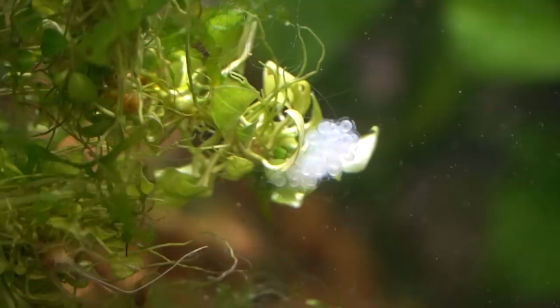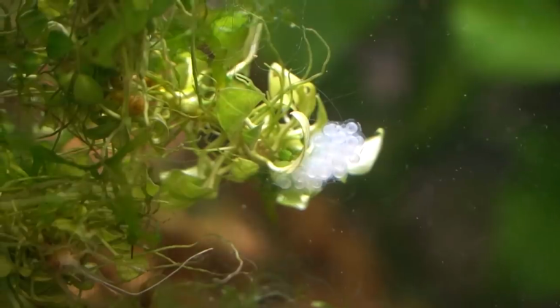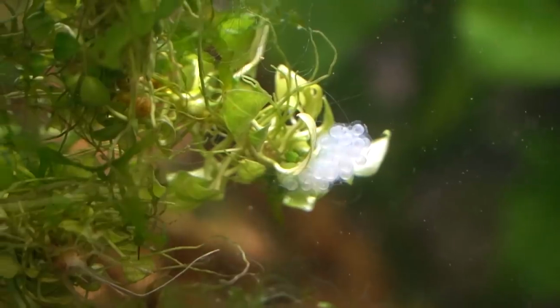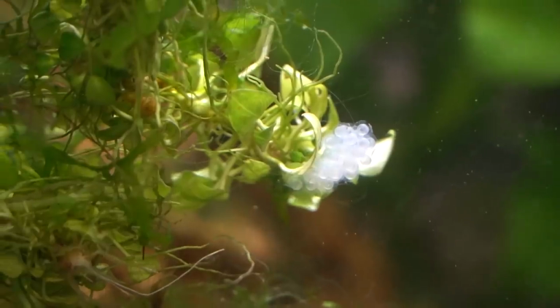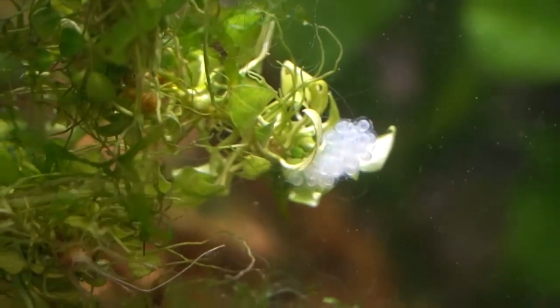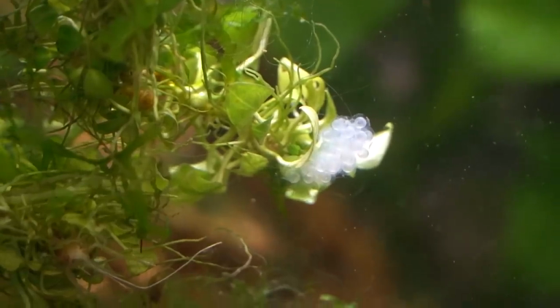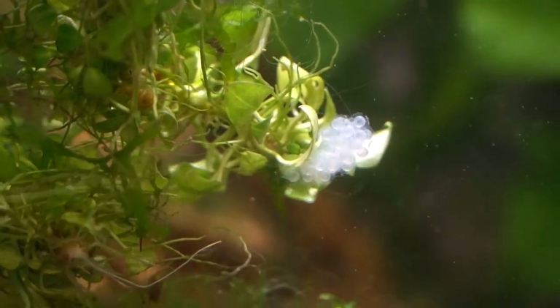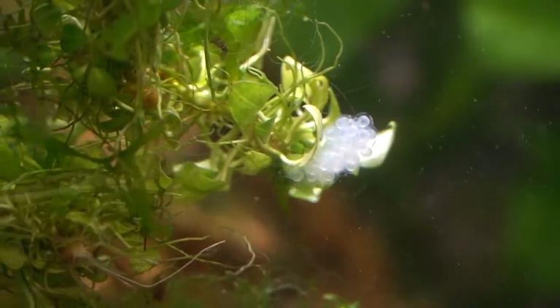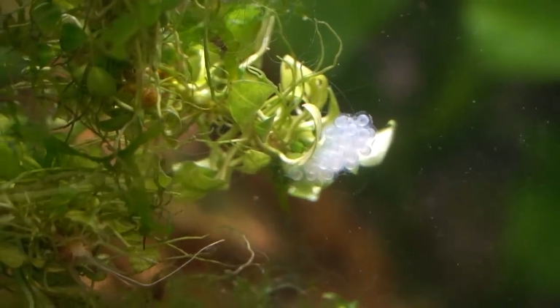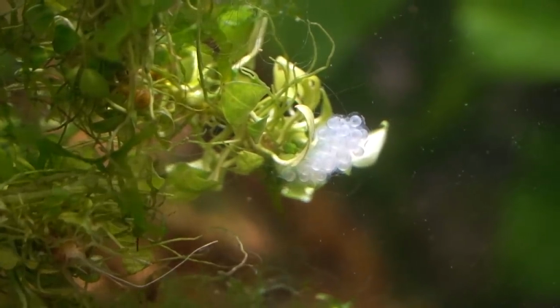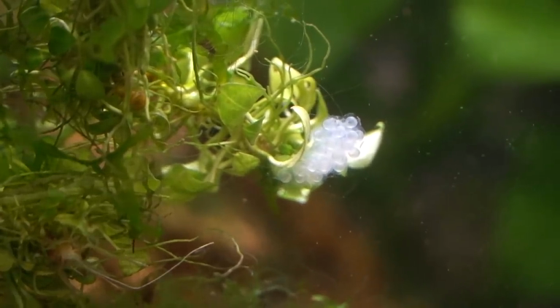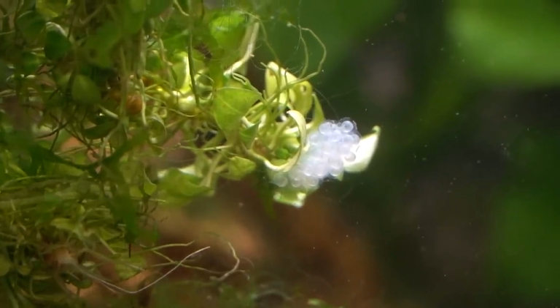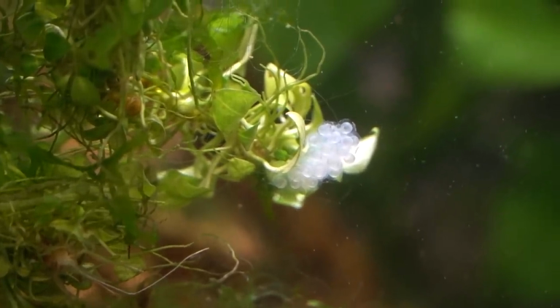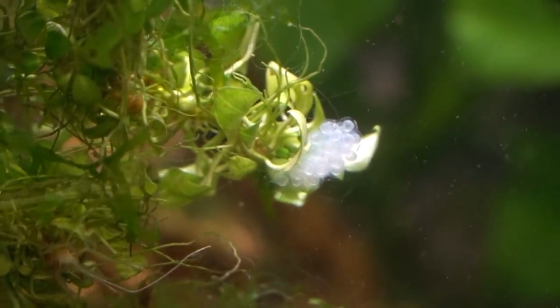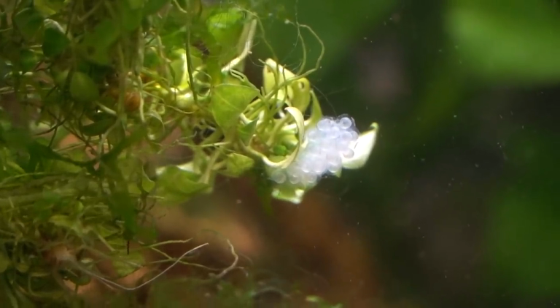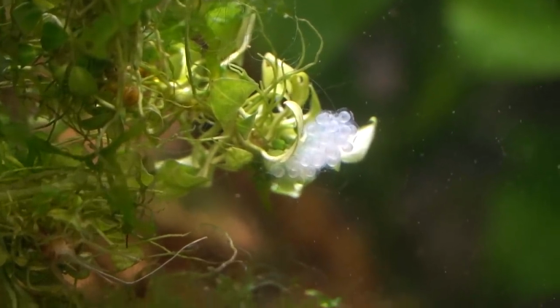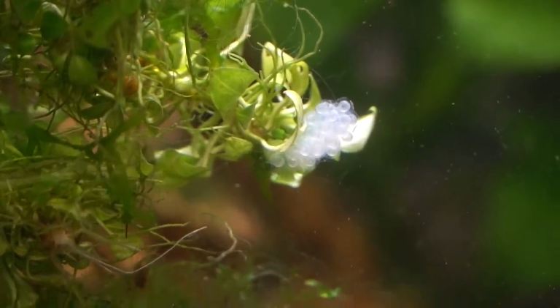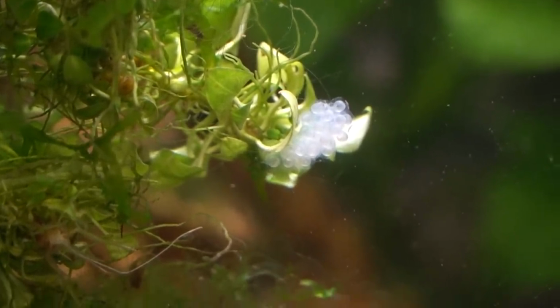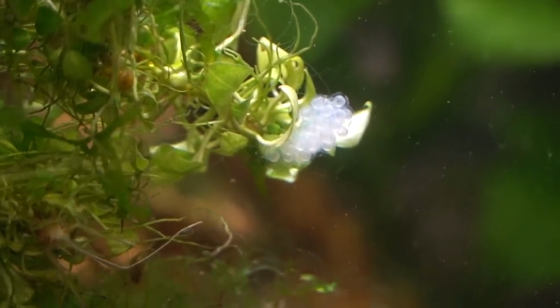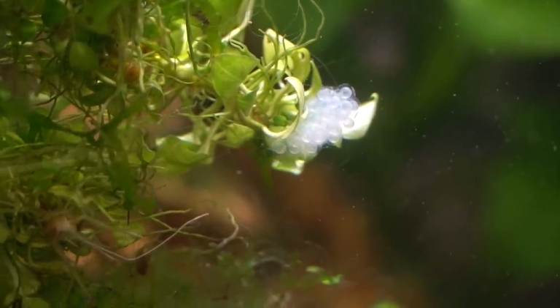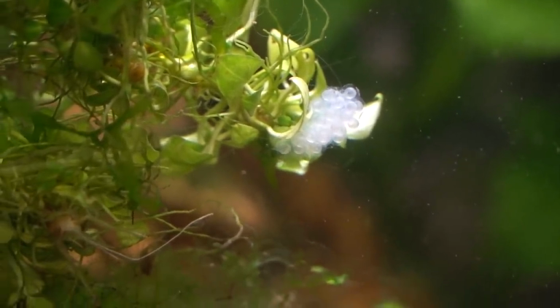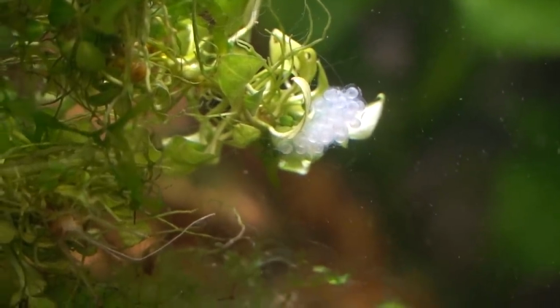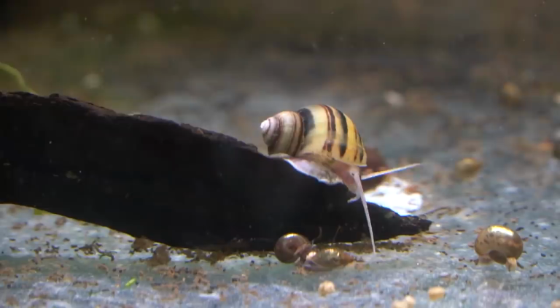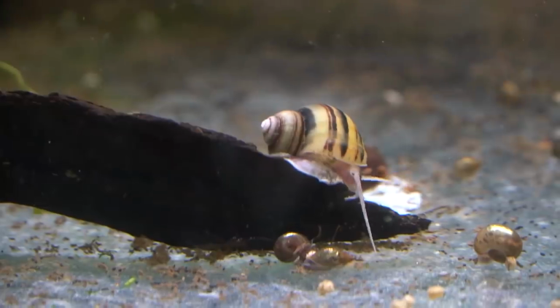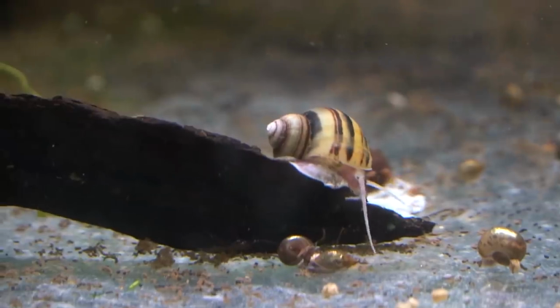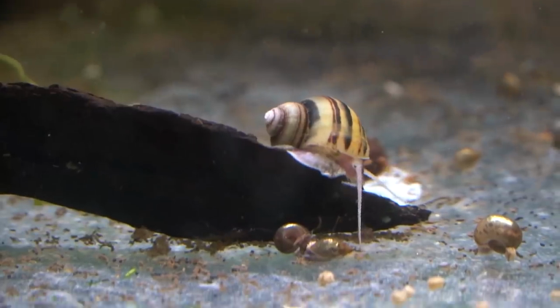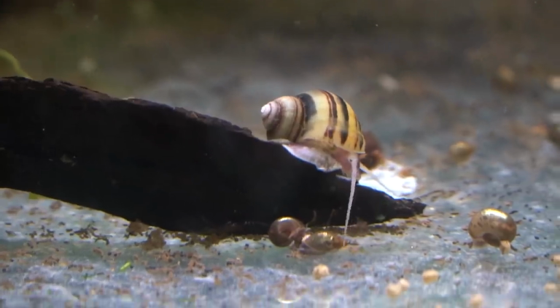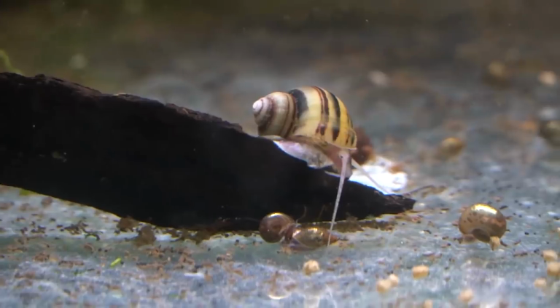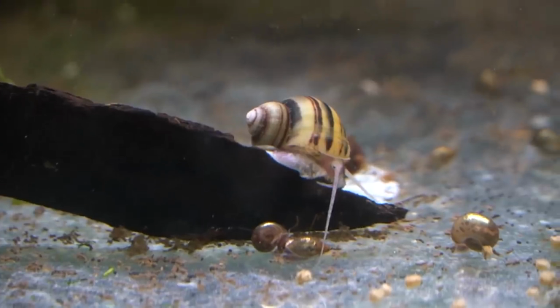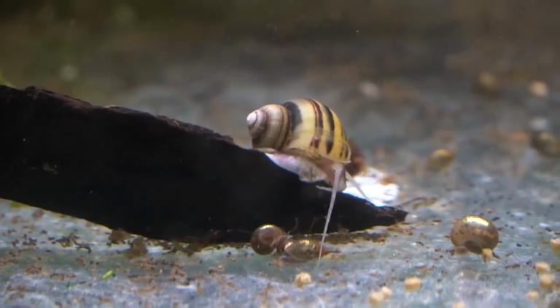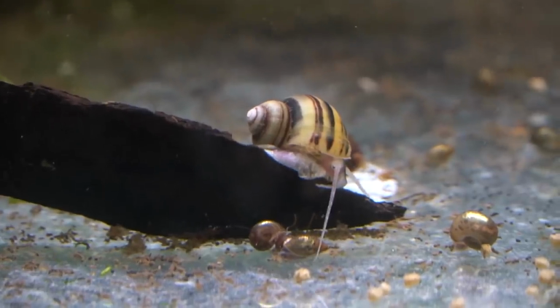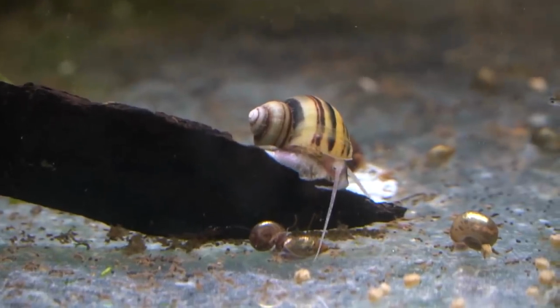As mentioned, these guys come from Brazil where they live in rivers, ditches, canals, lakes — pretty much anywhere there's water.